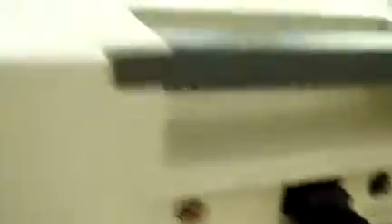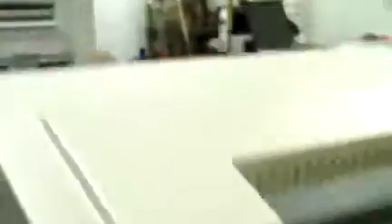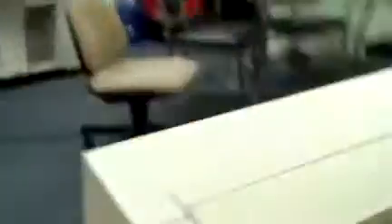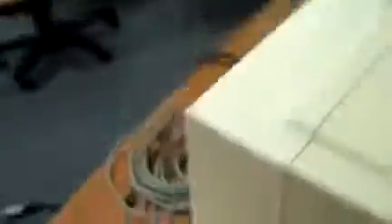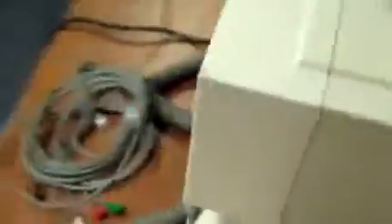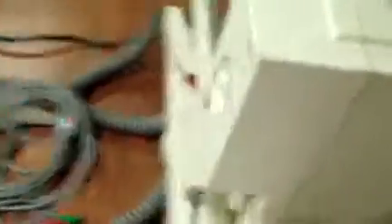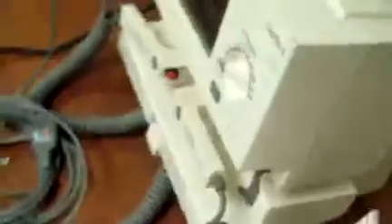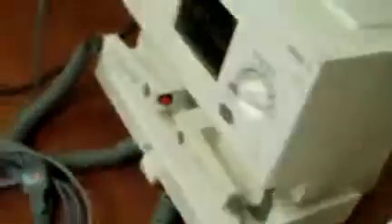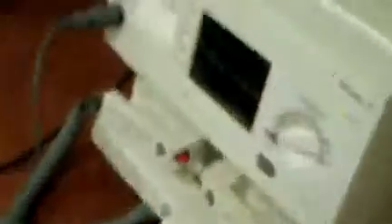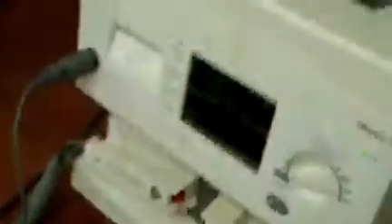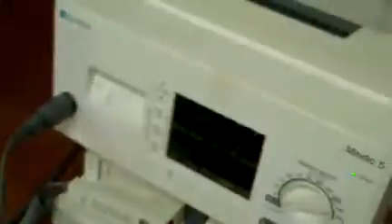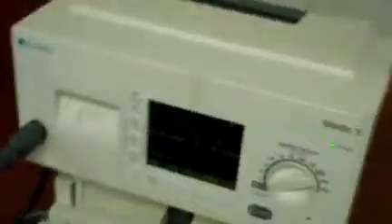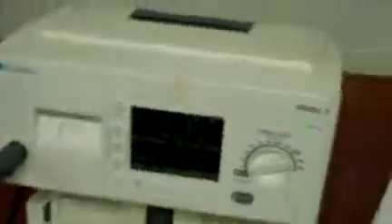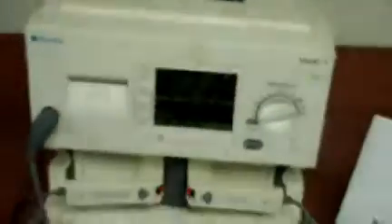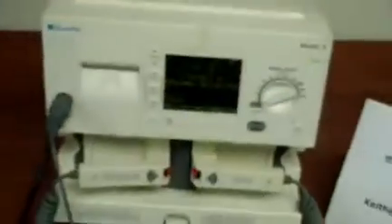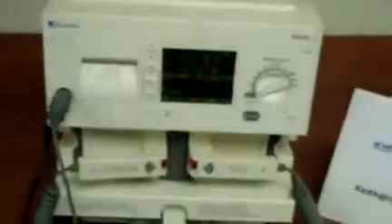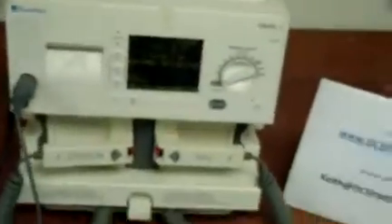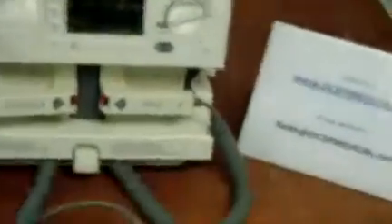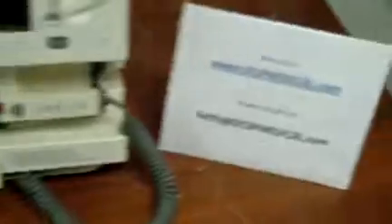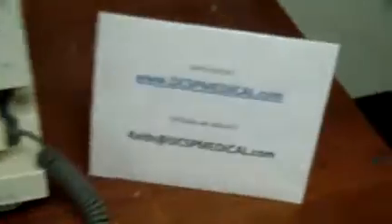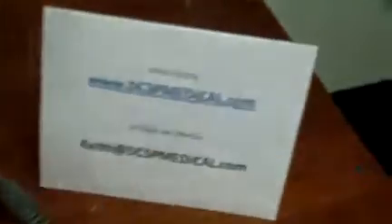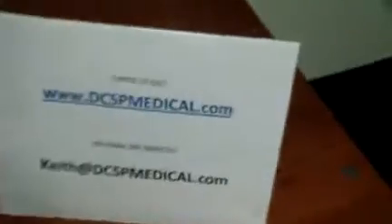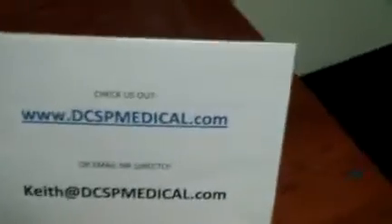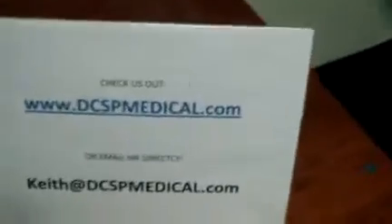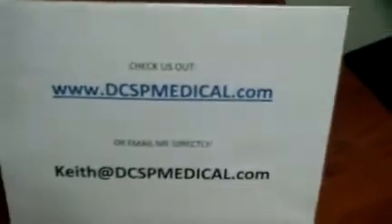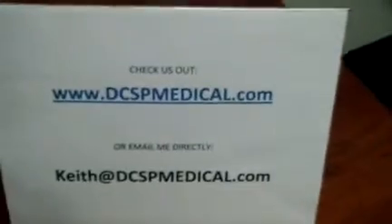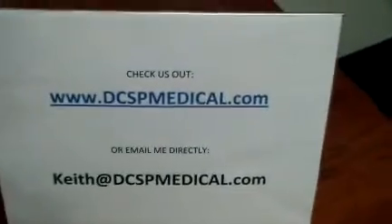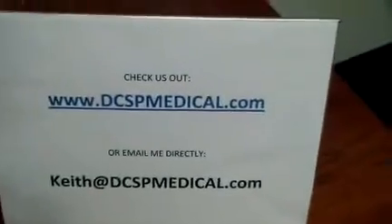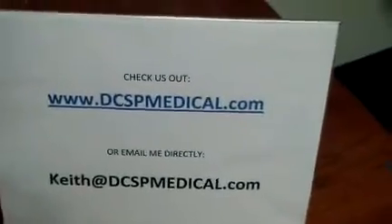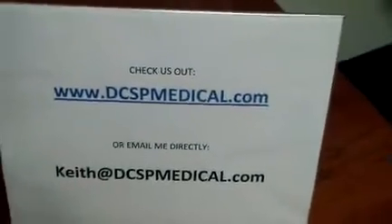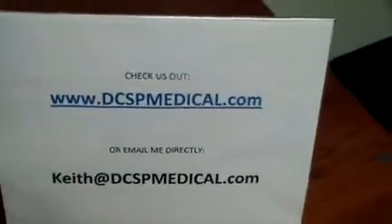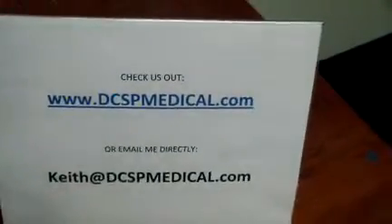If you have any questions or want more video or info, you can give me either one of these ways.